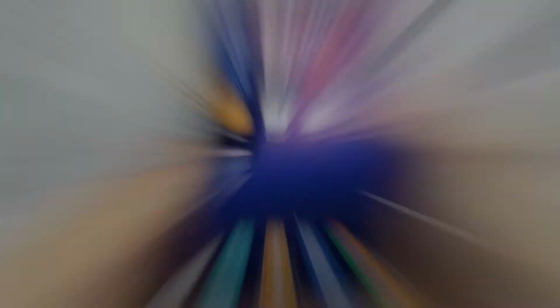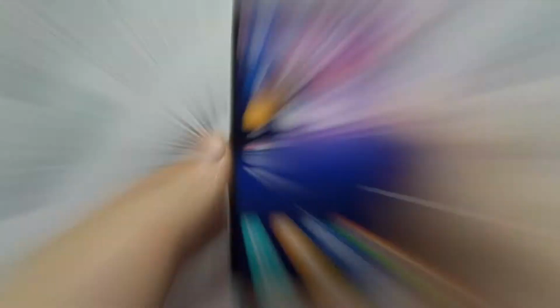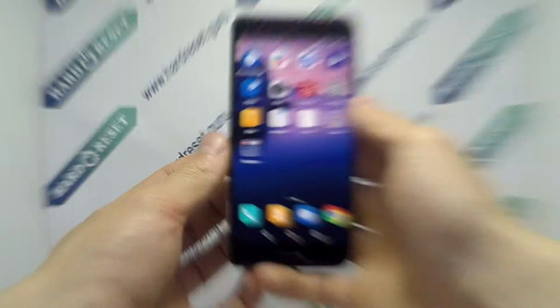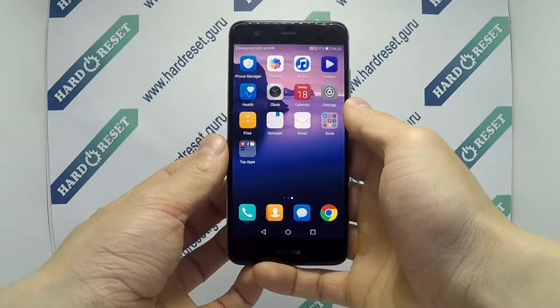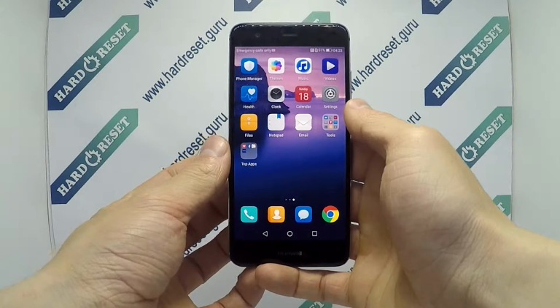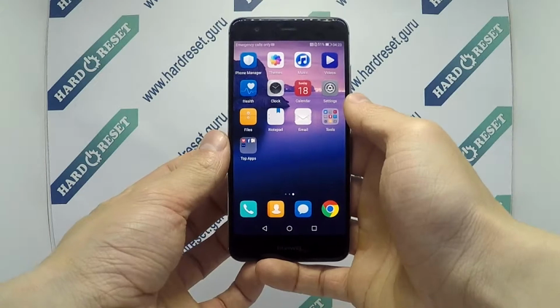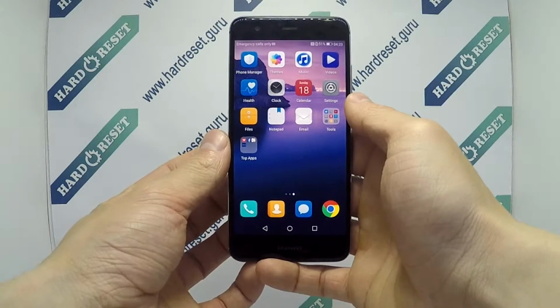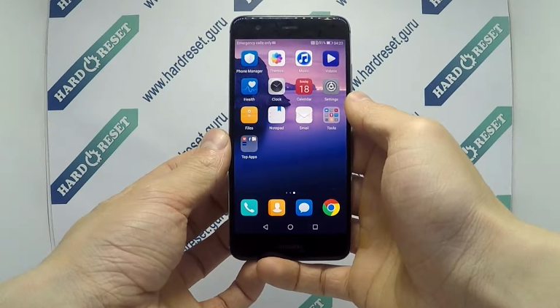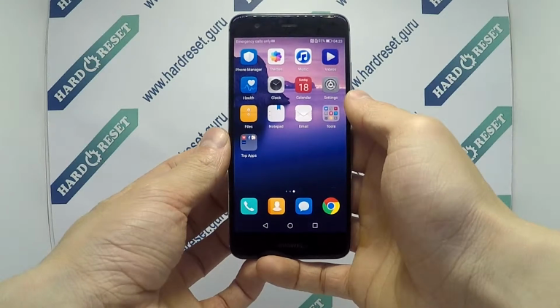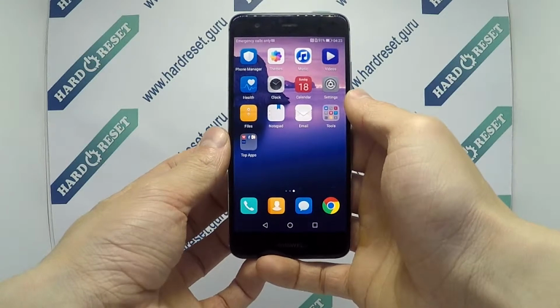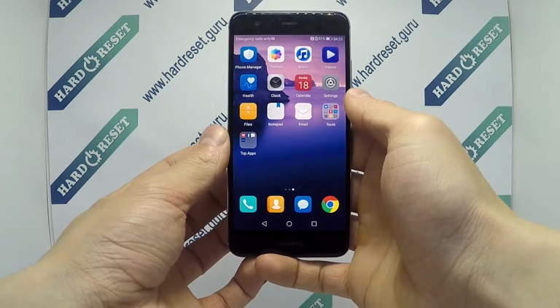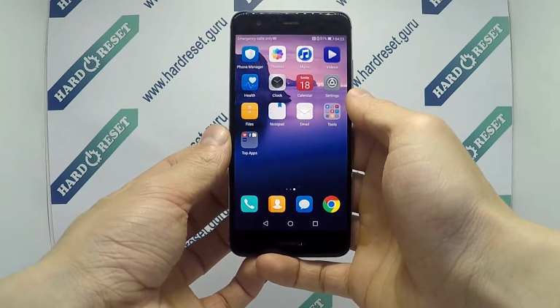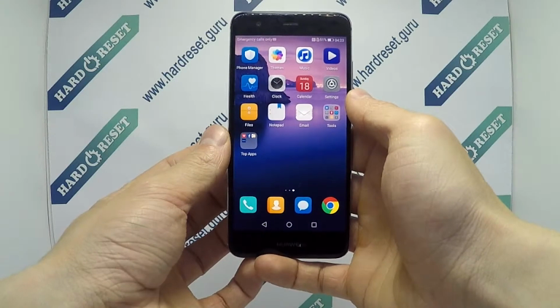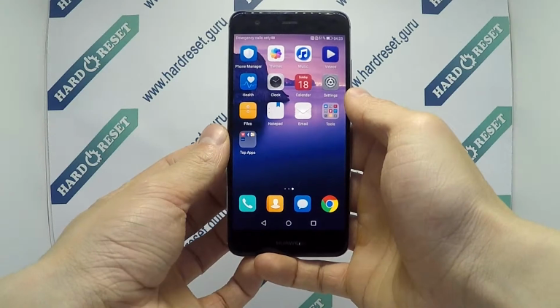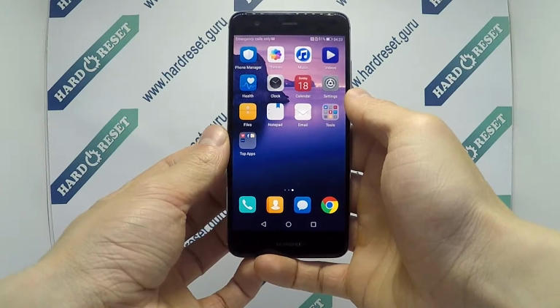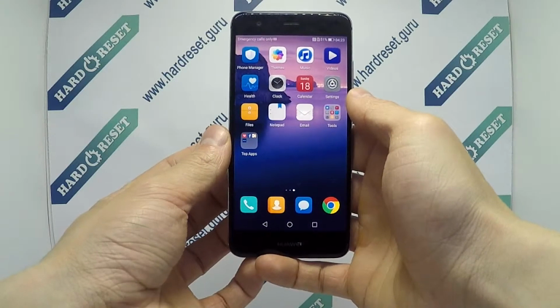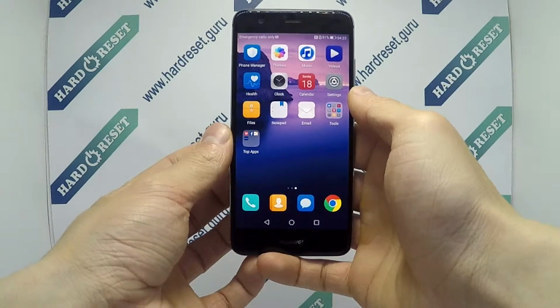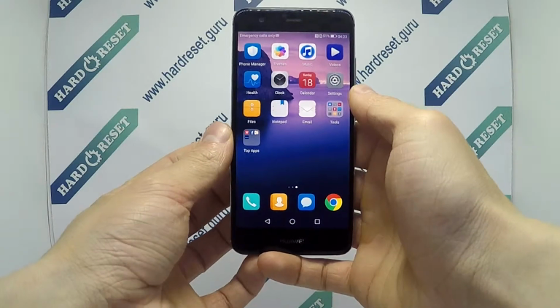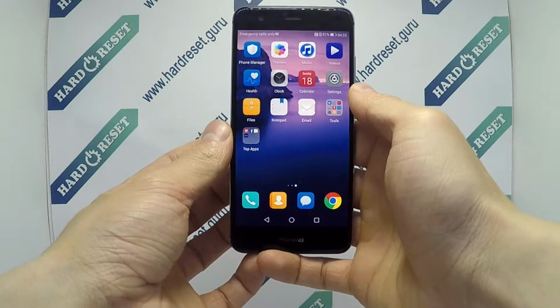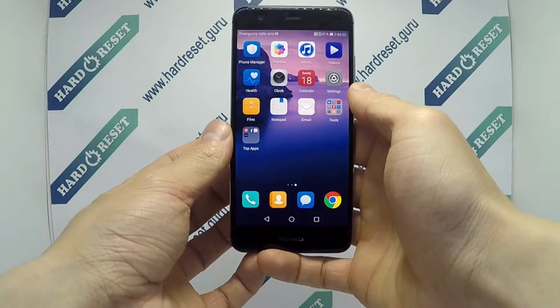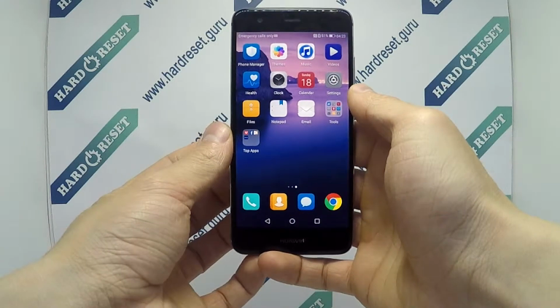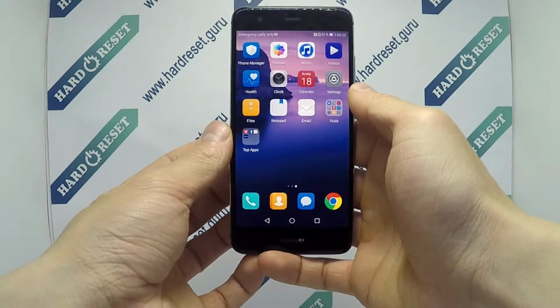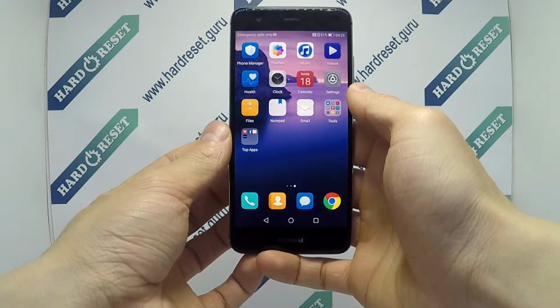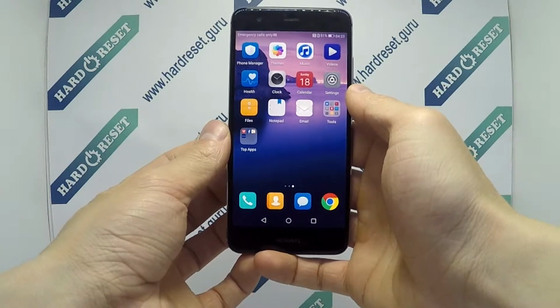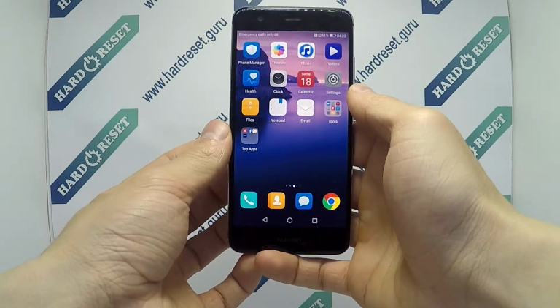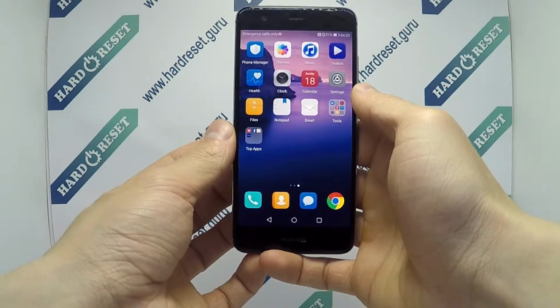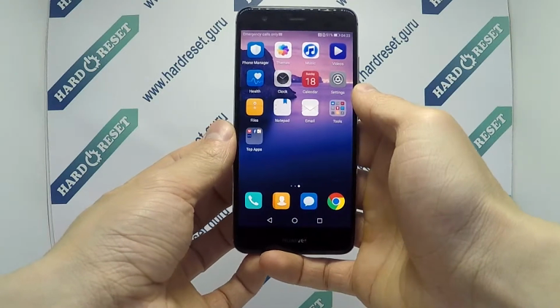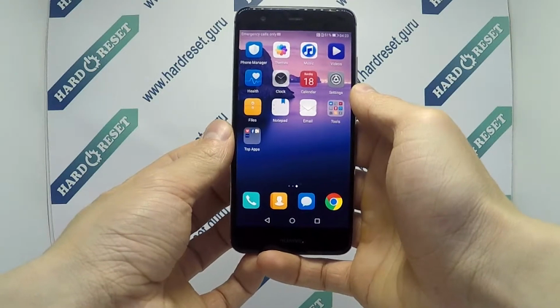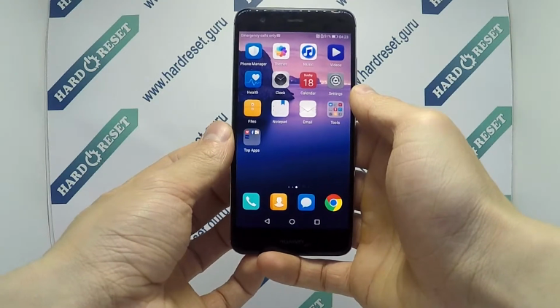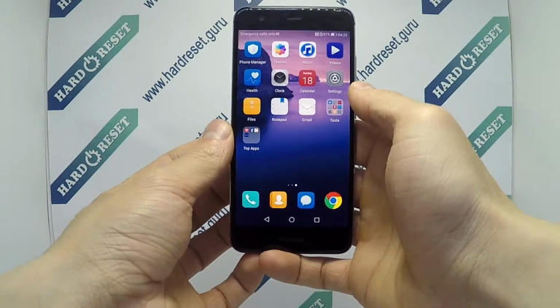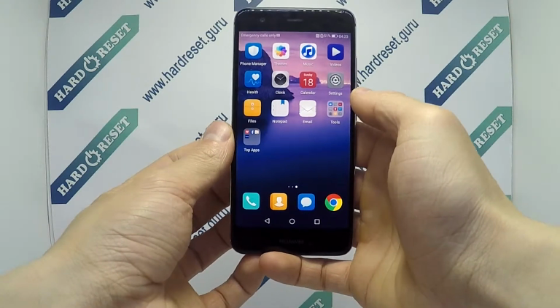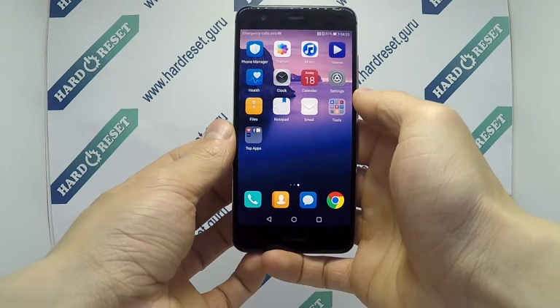Hello! I show you how to factory reset the ROM on Huawei Nova.